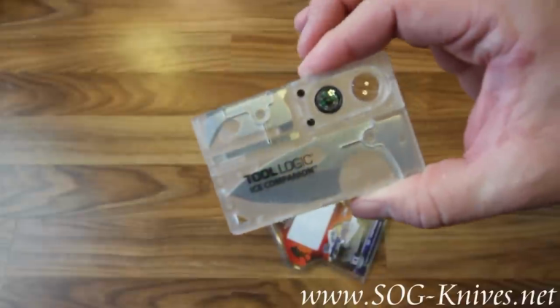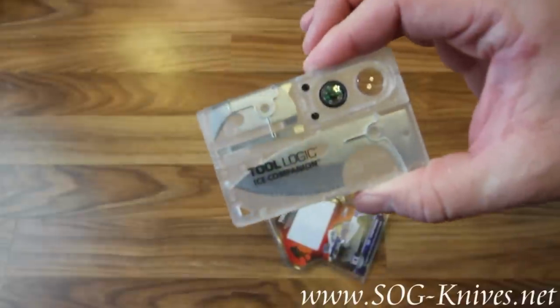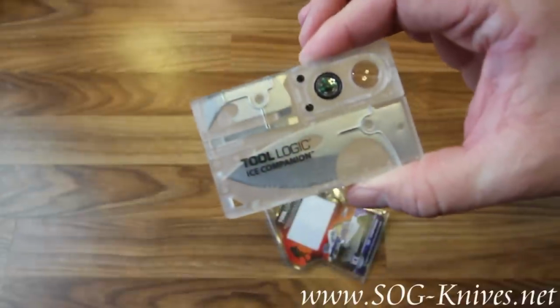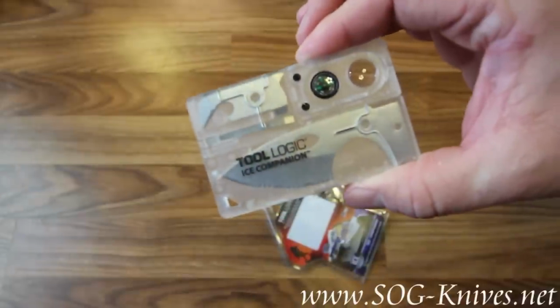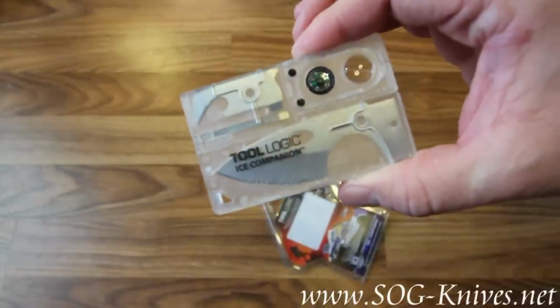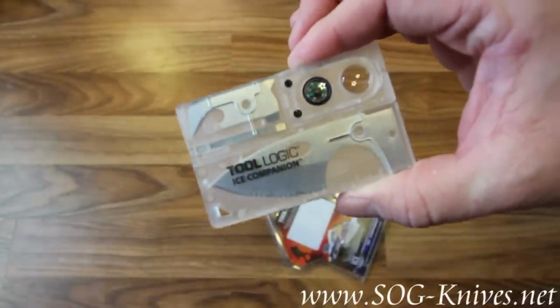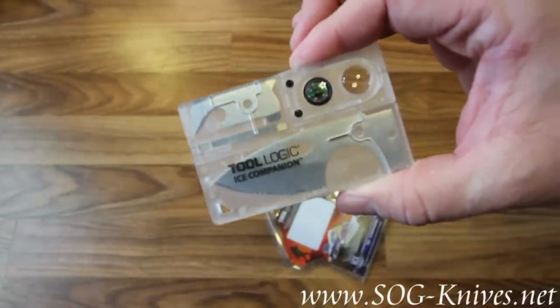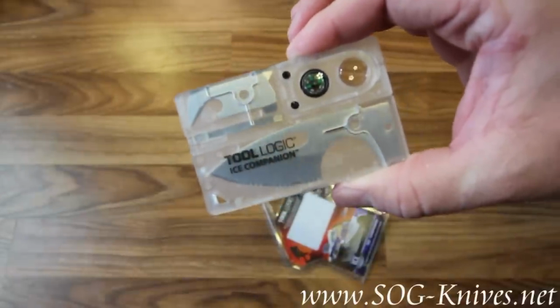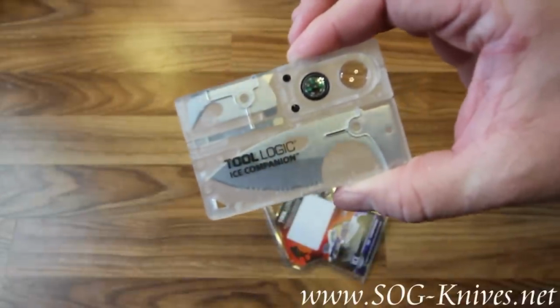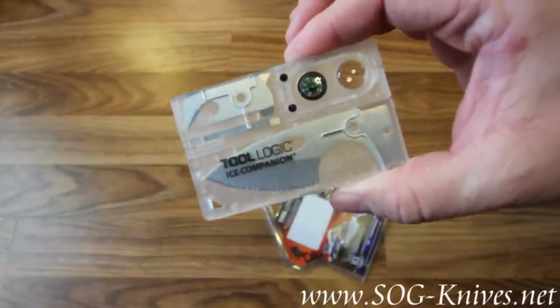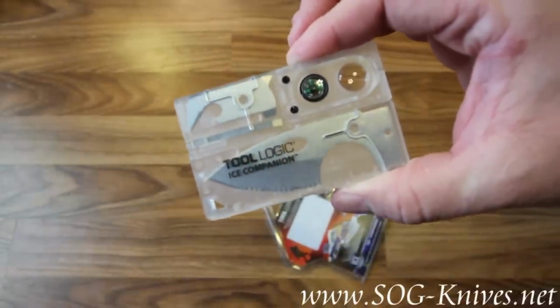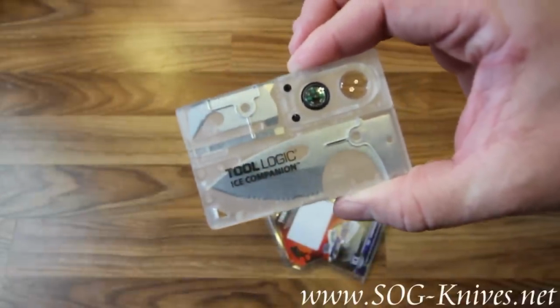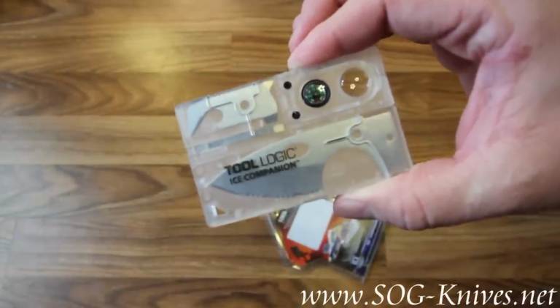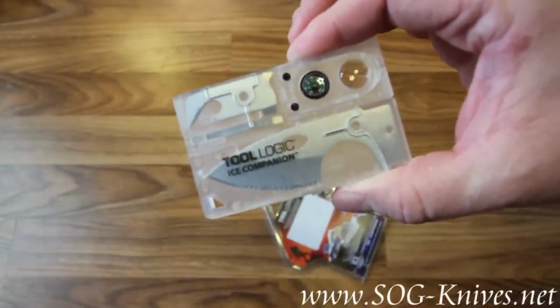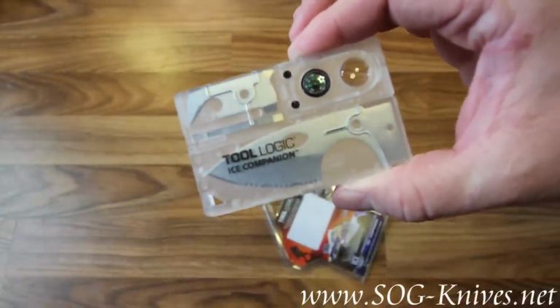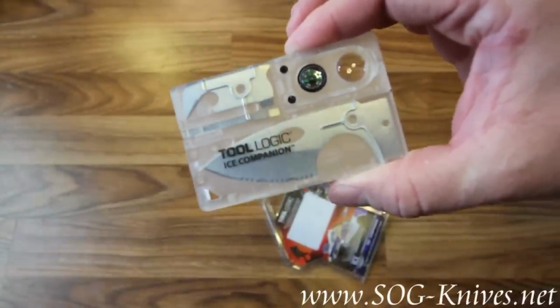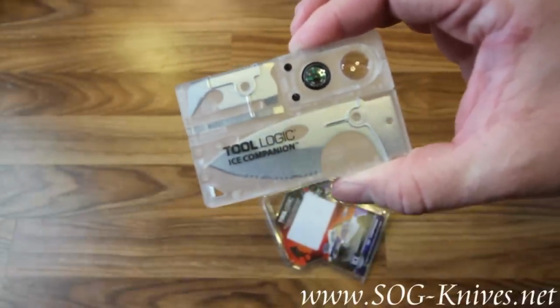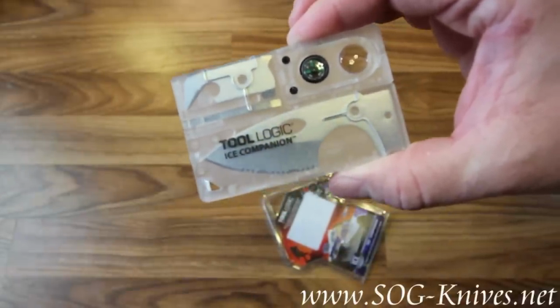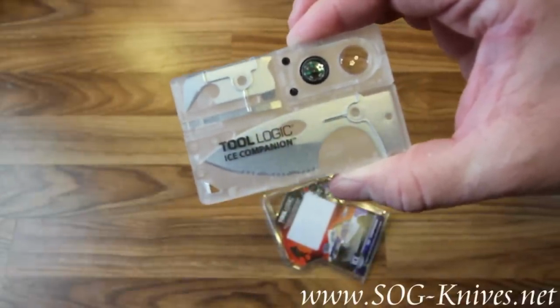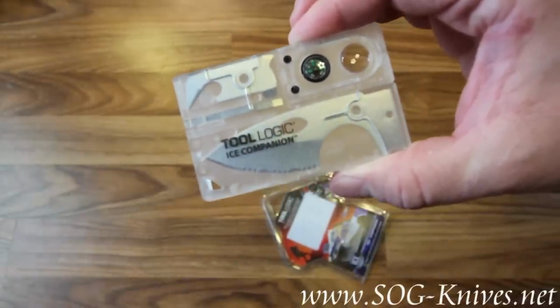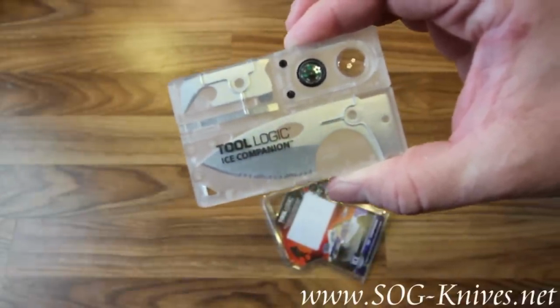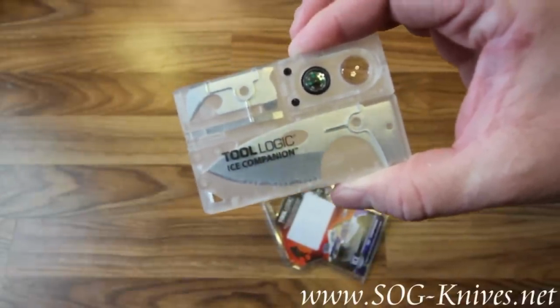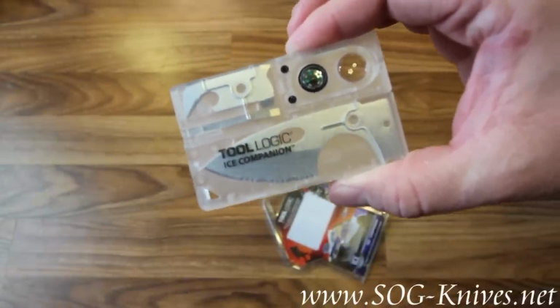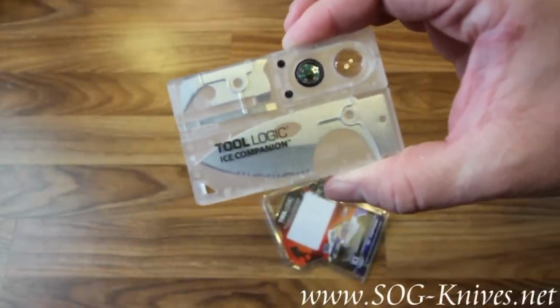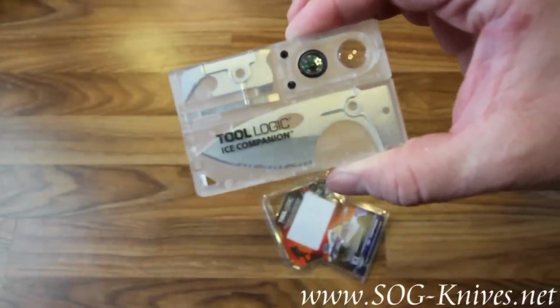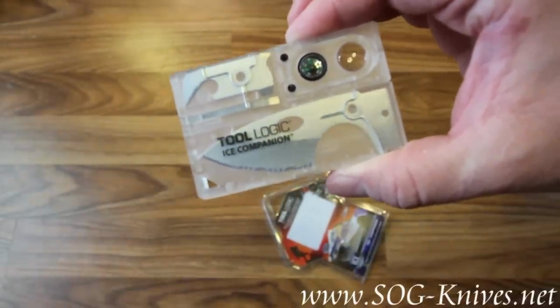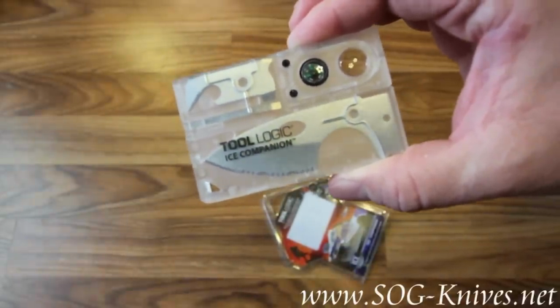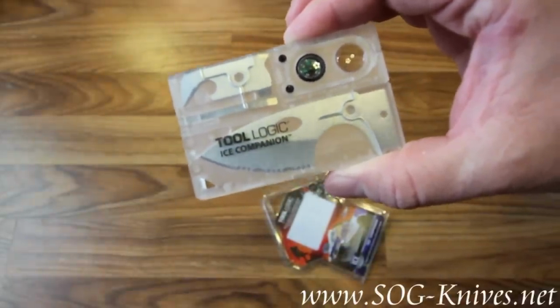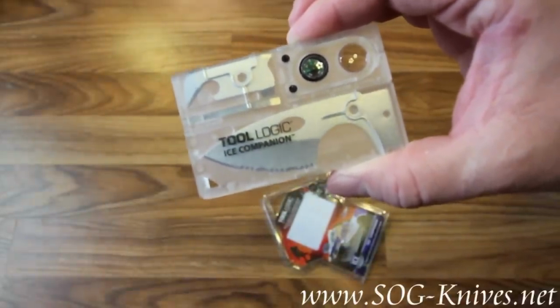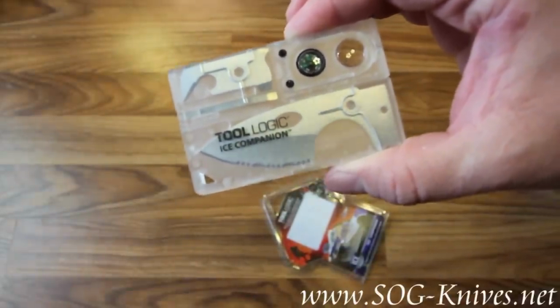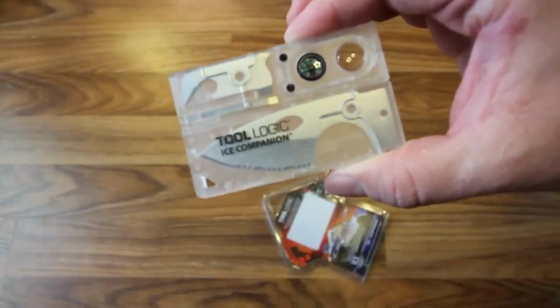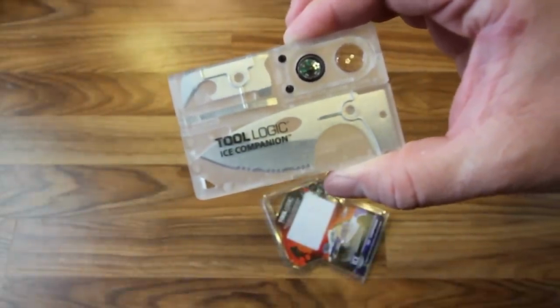This is the Tool Logic ICE Companion, model number ICC-1. We'll see you in the next video.